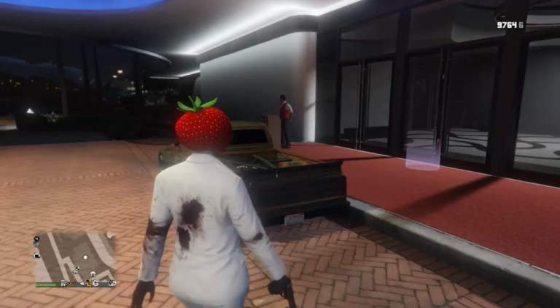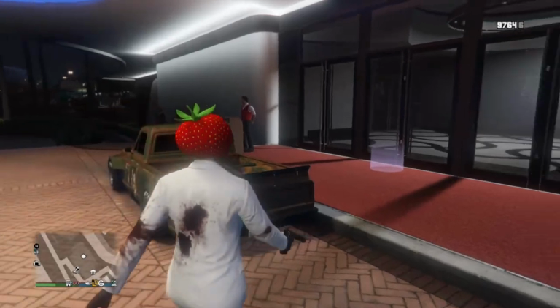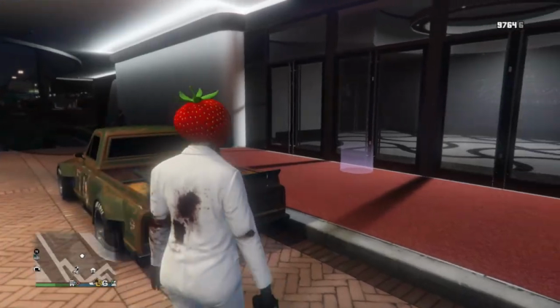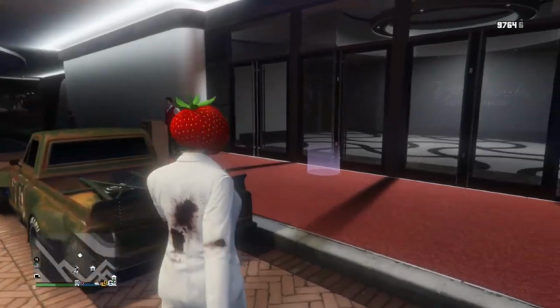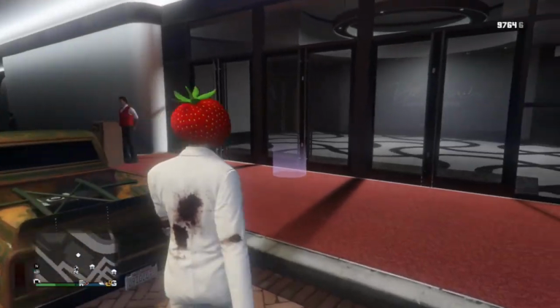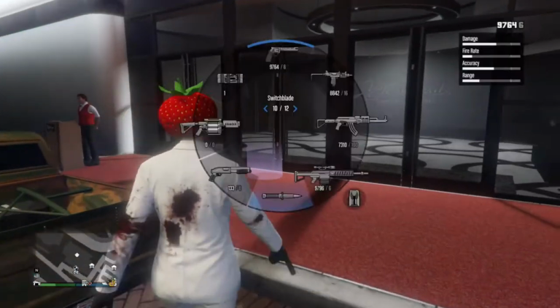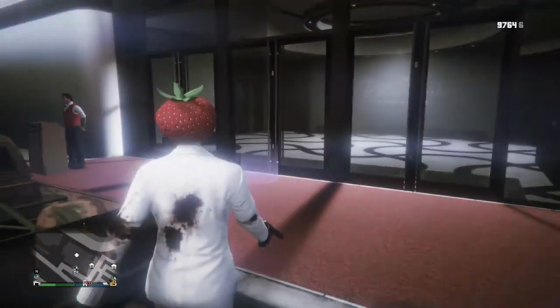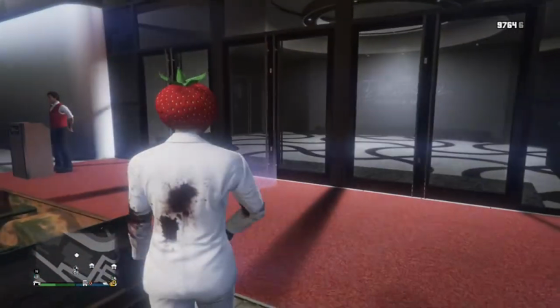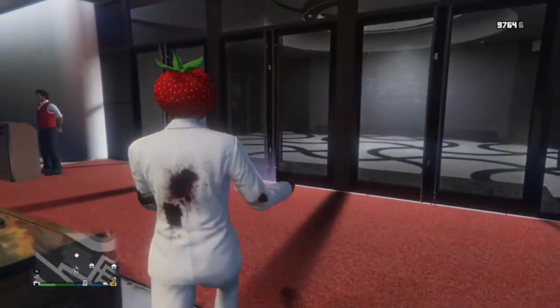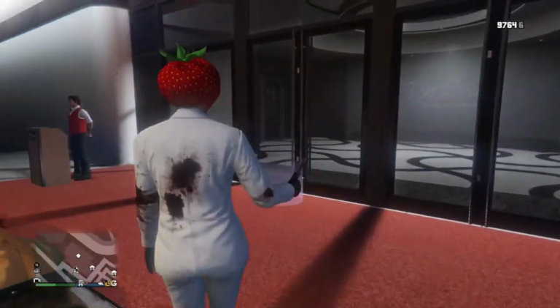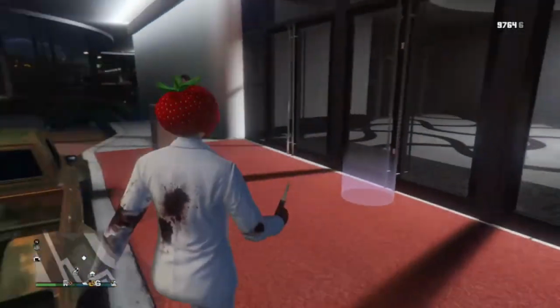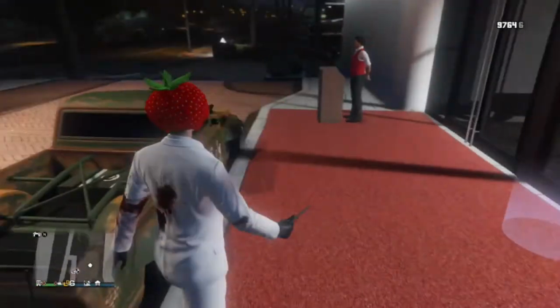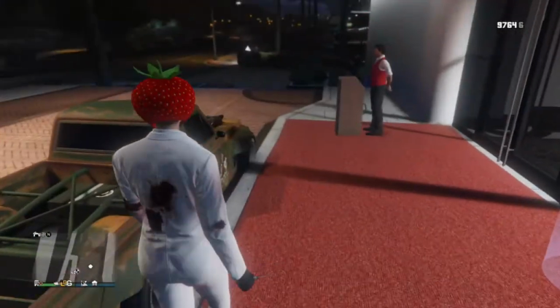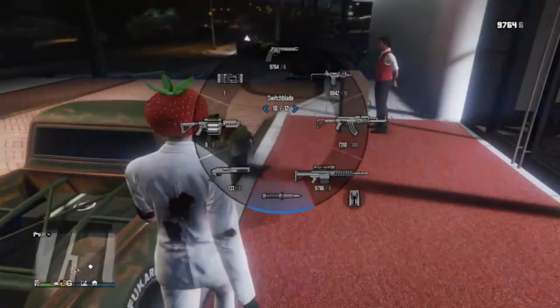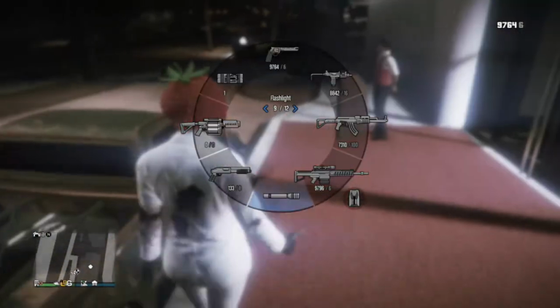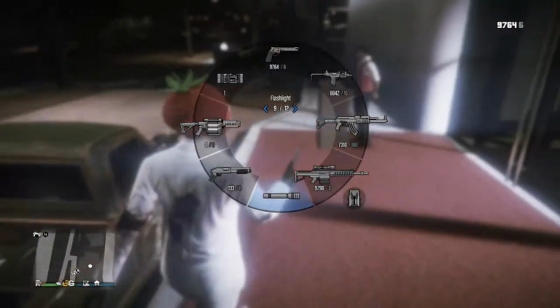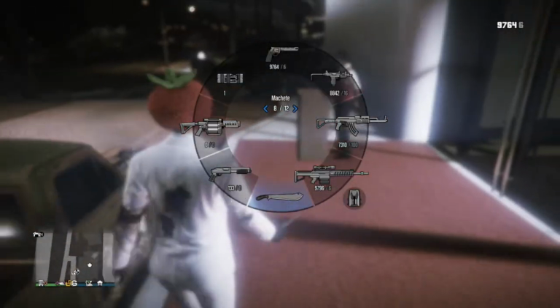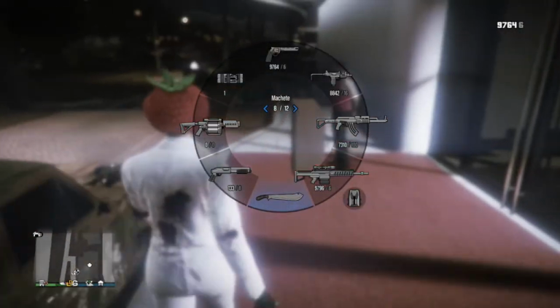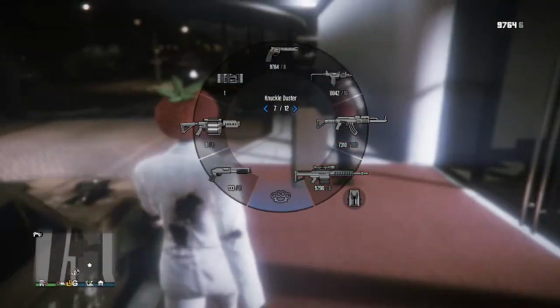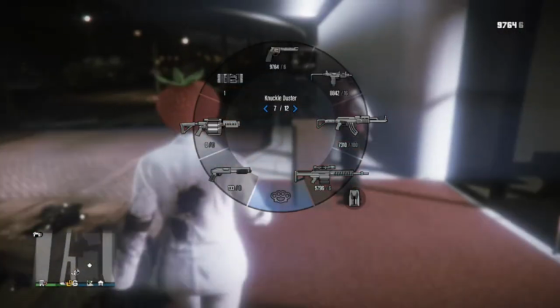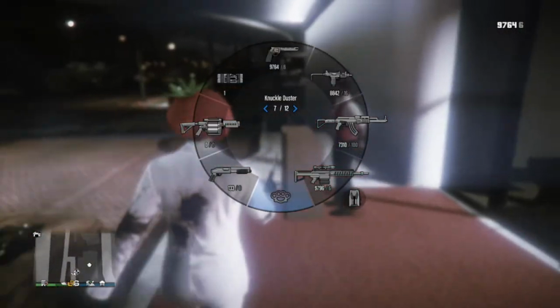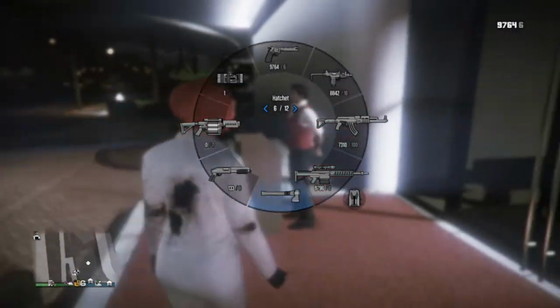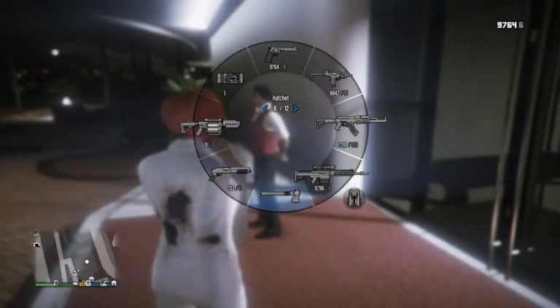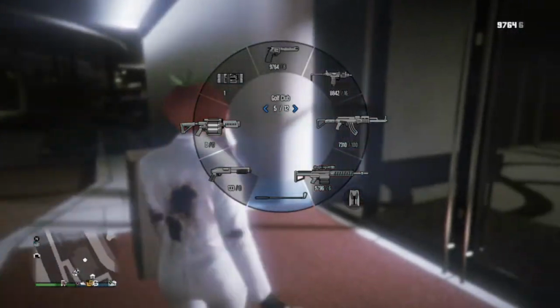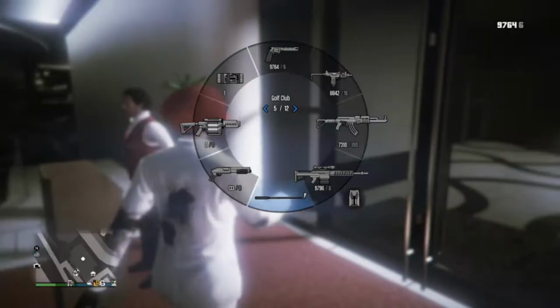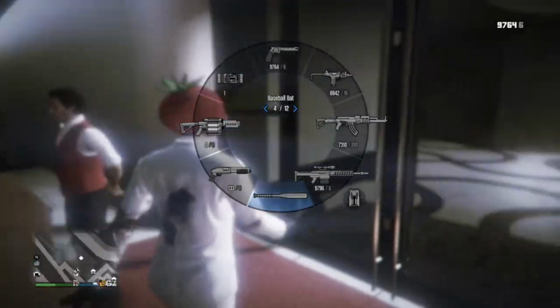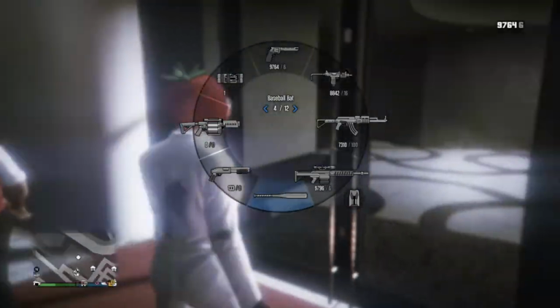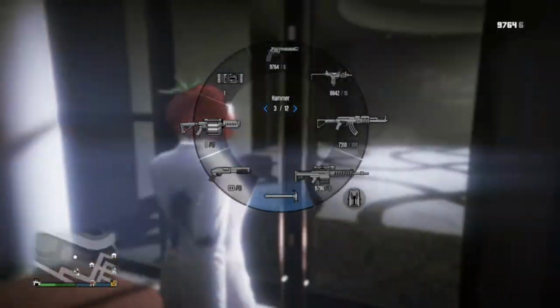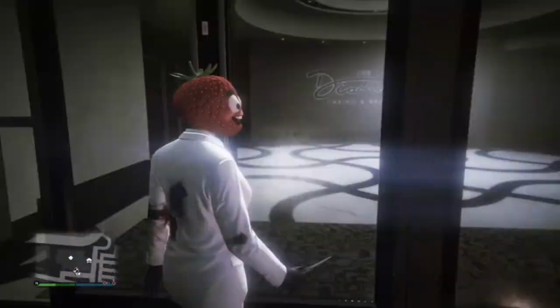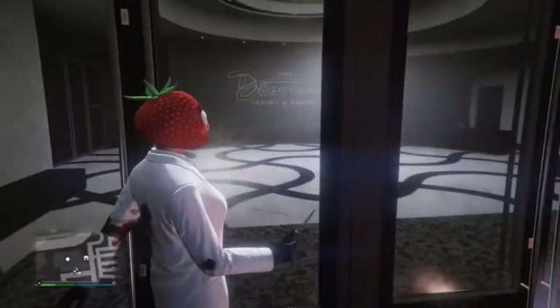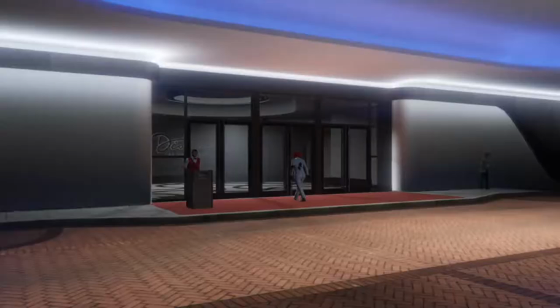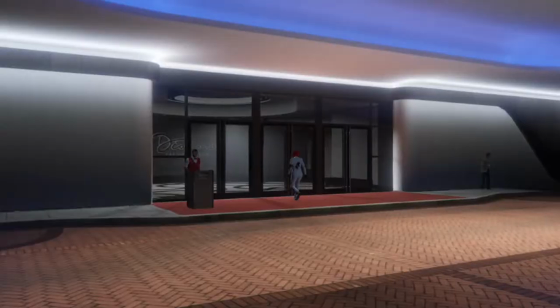Hey, what's up guys? It's me, ClubGiving here, bringing you another video, and in today's video I'm going to be showing you the new apartment that I bought.